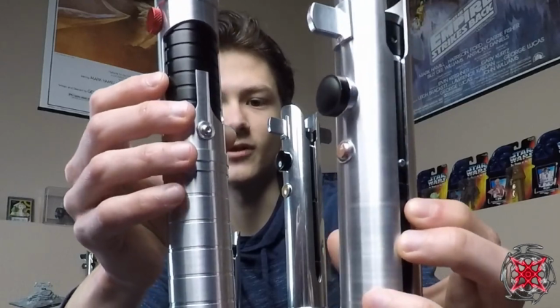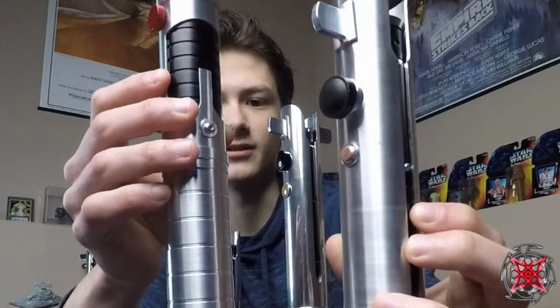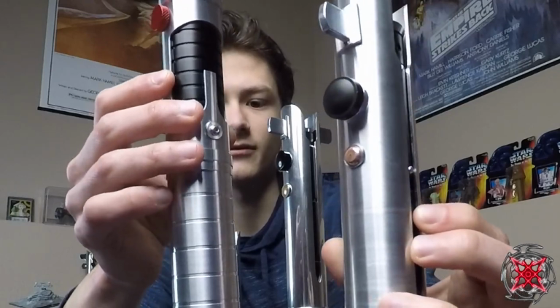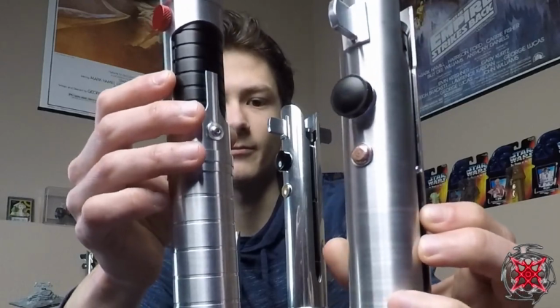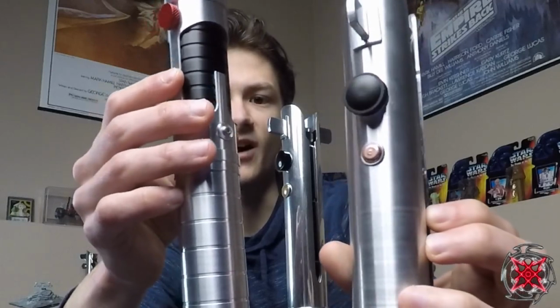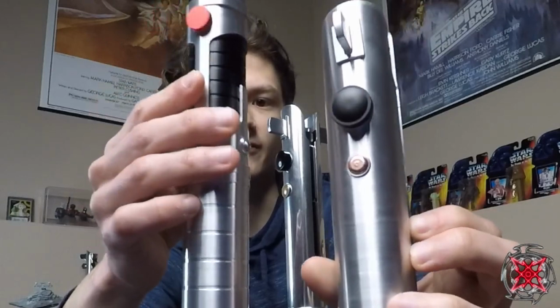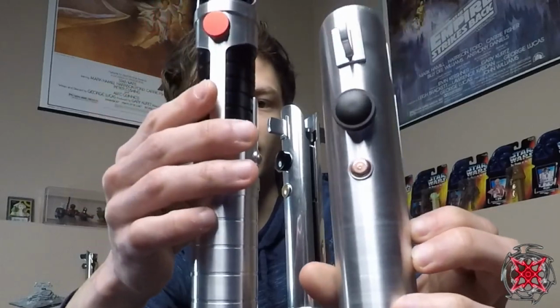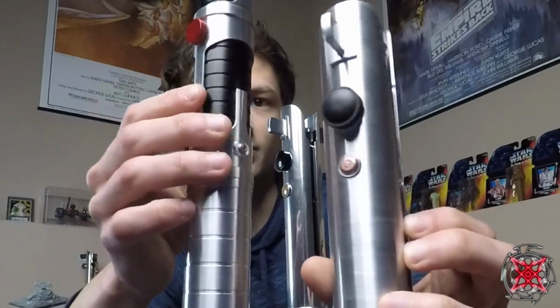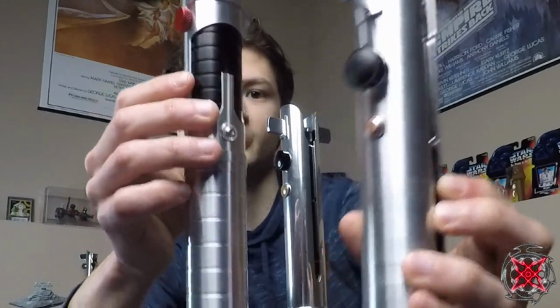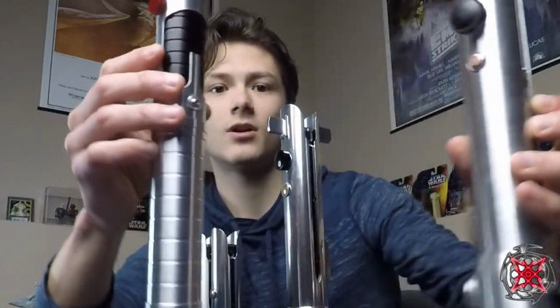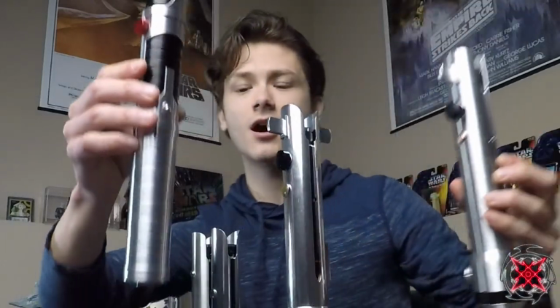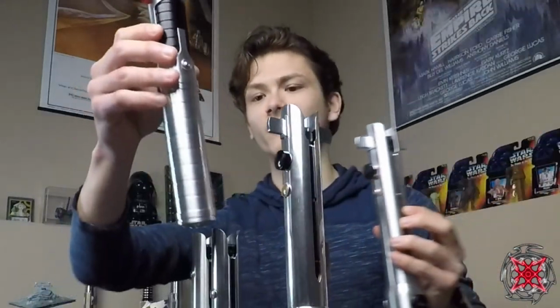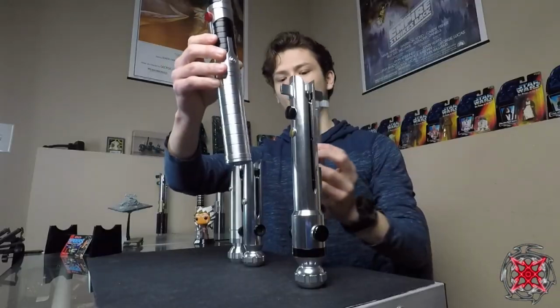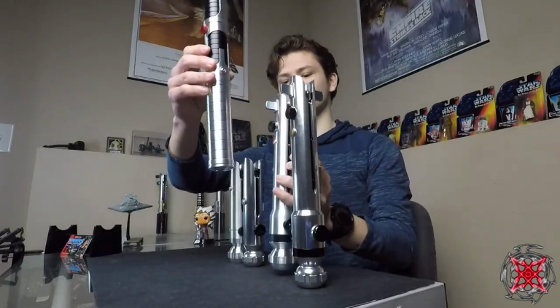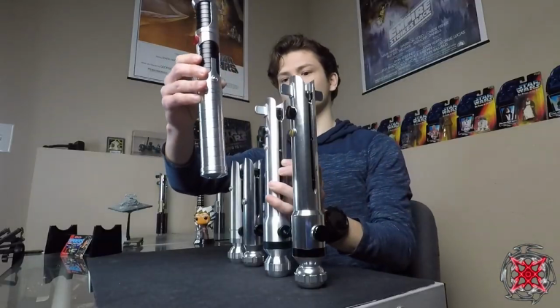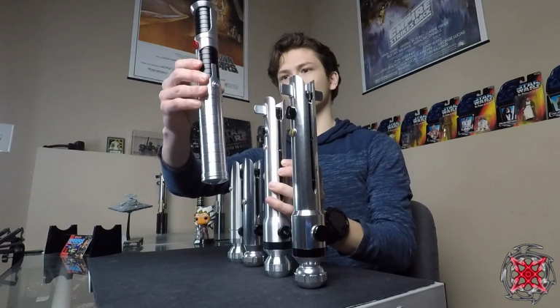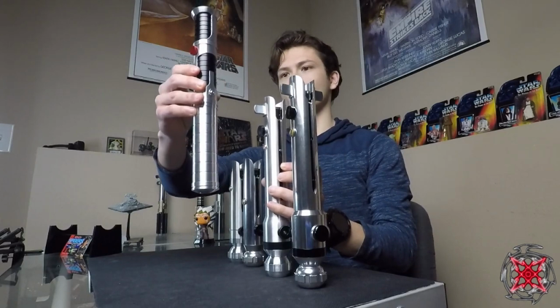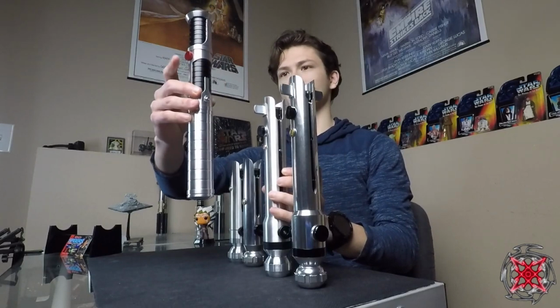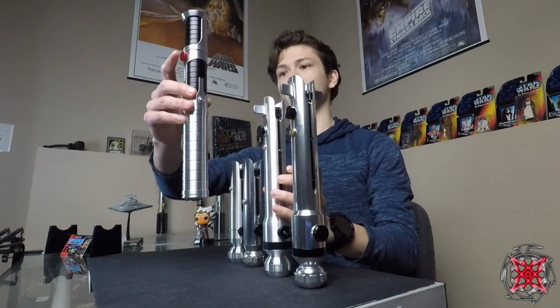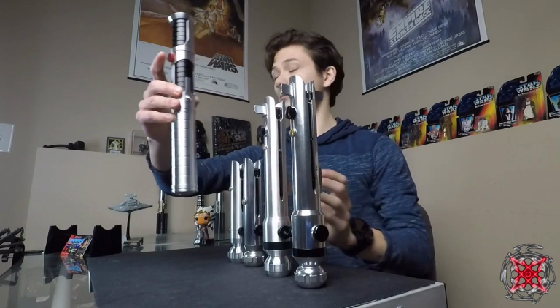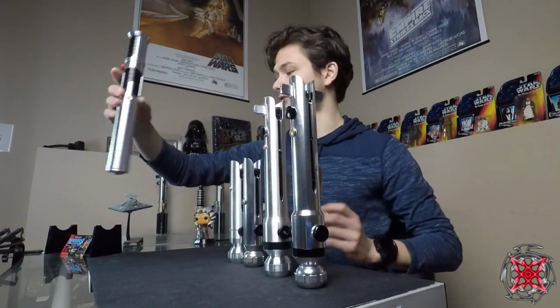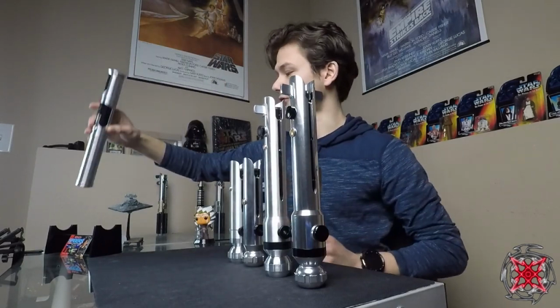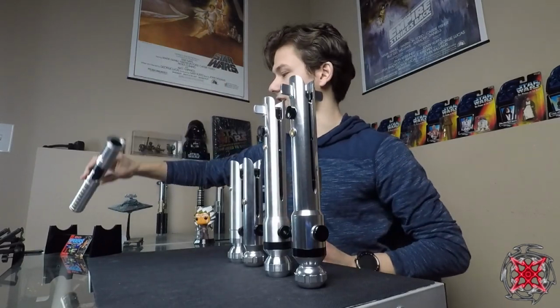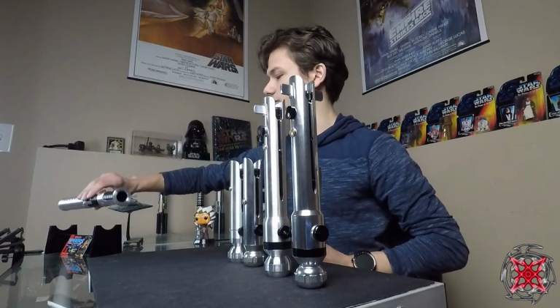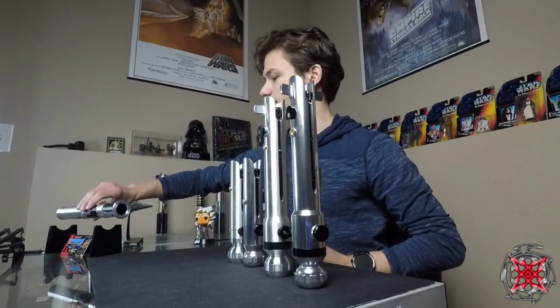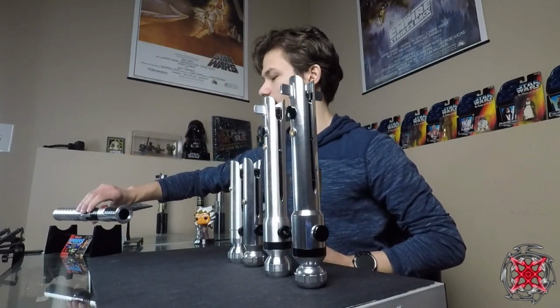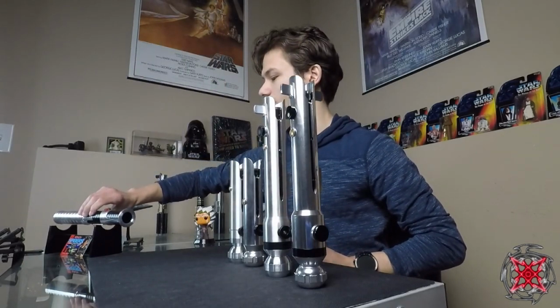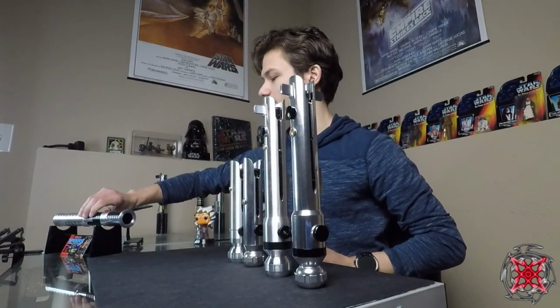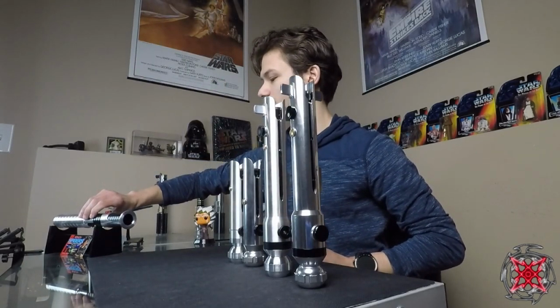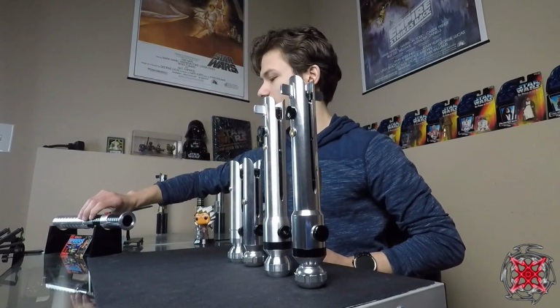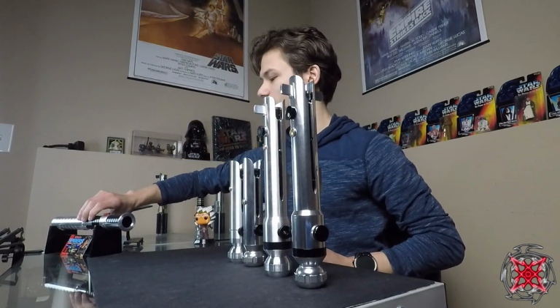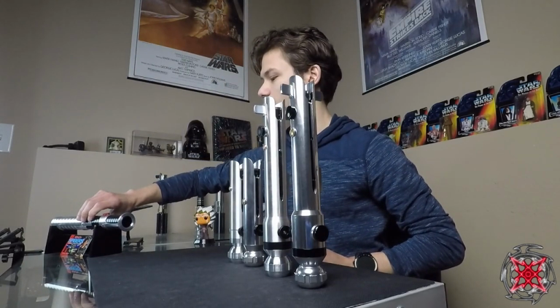The Seven Chambers unboxing review is up, so definitely go check it out if you haven't already. It's a very good saber.